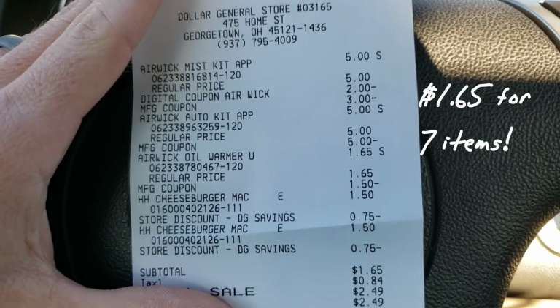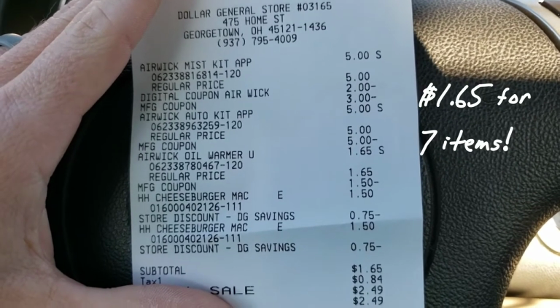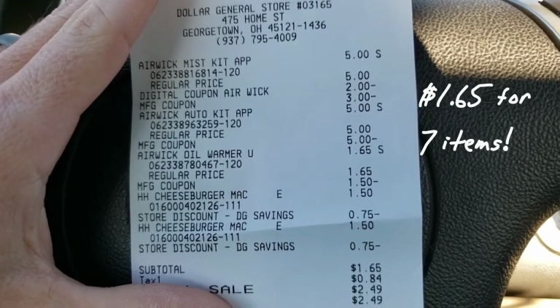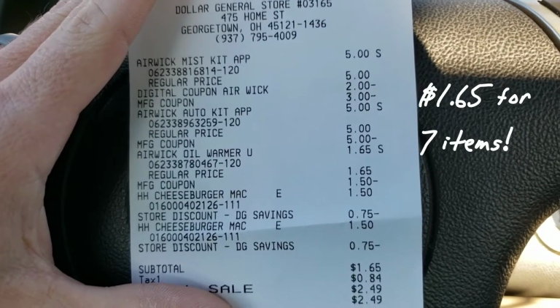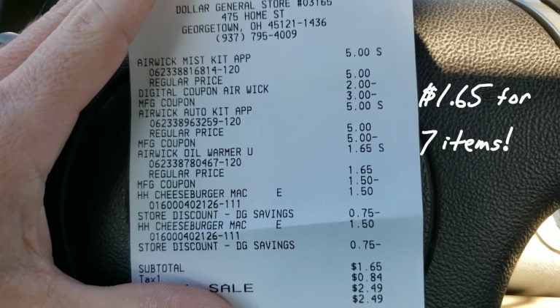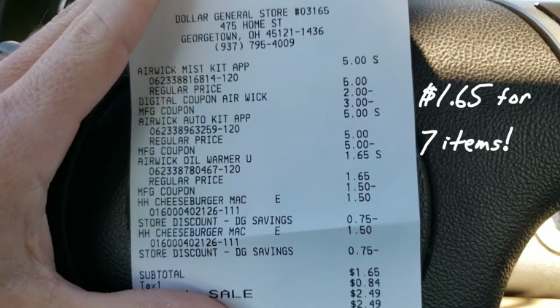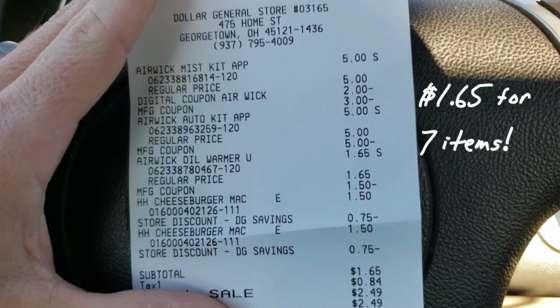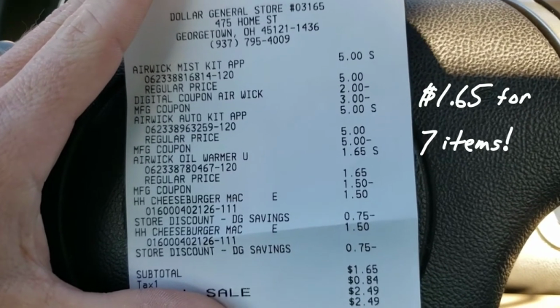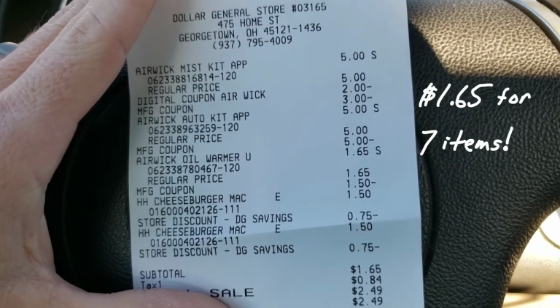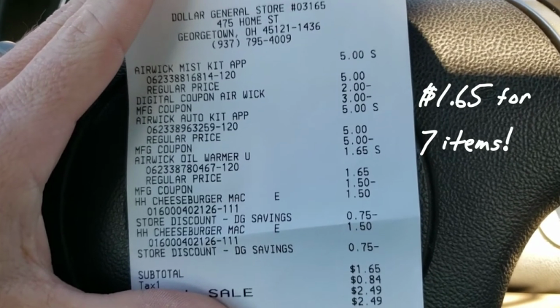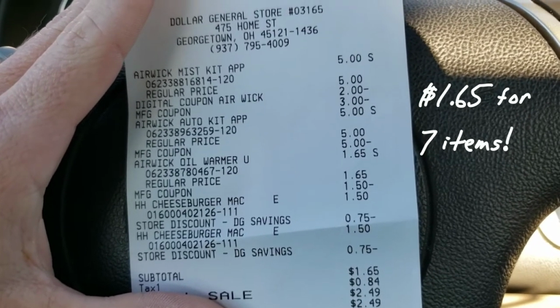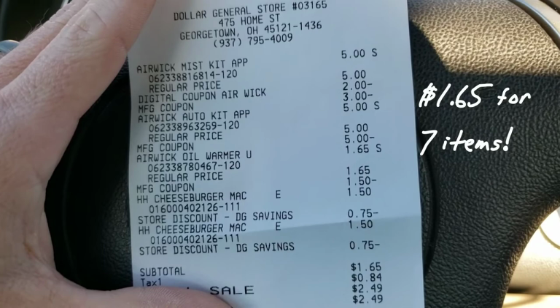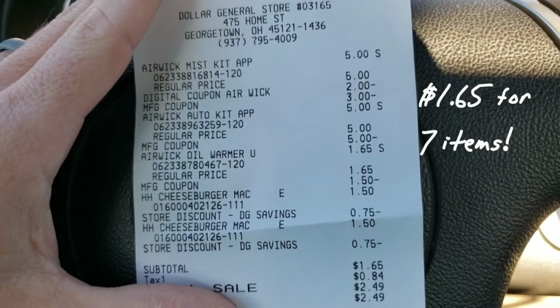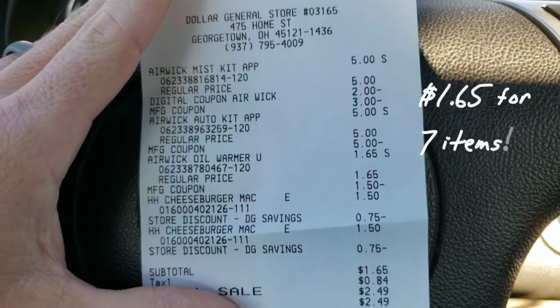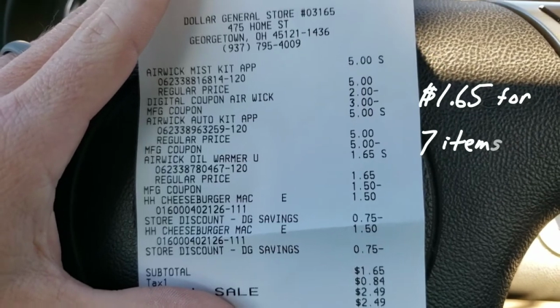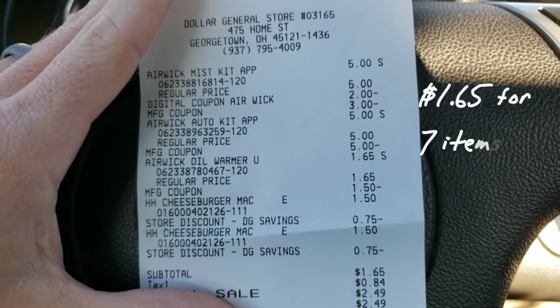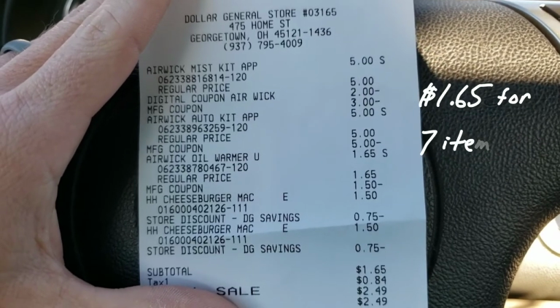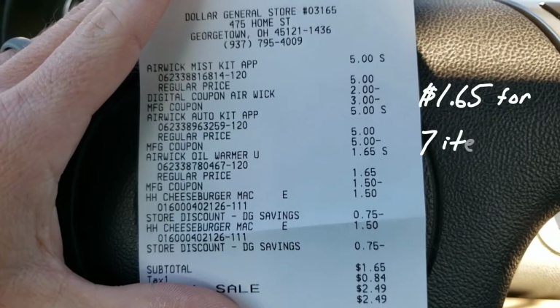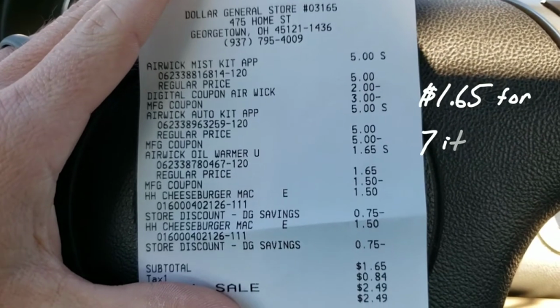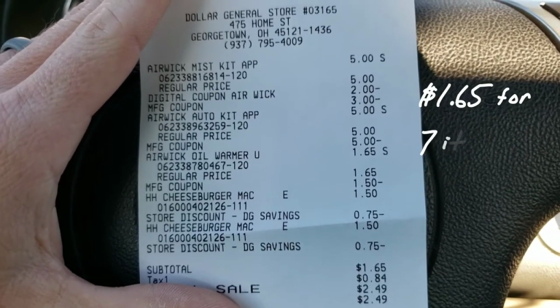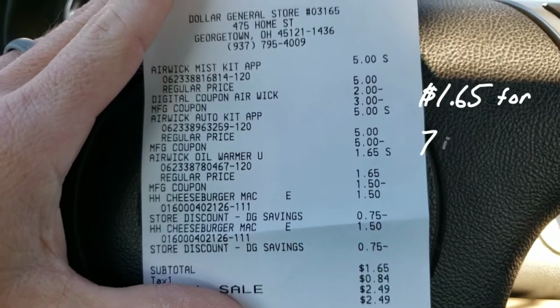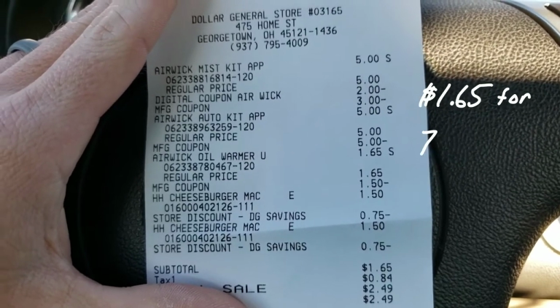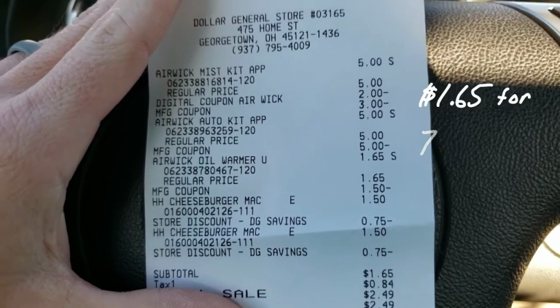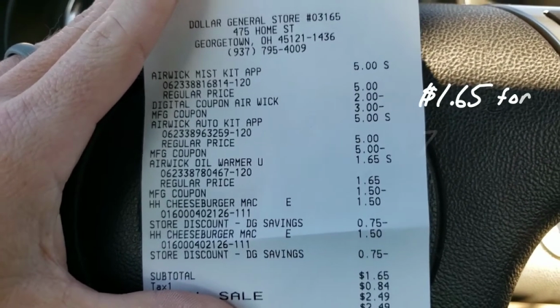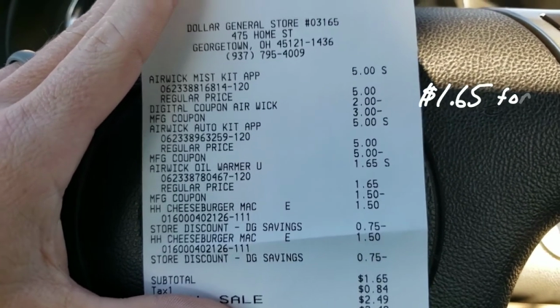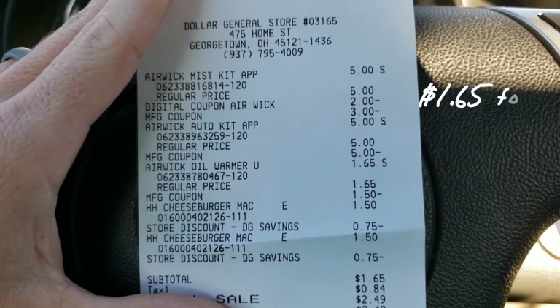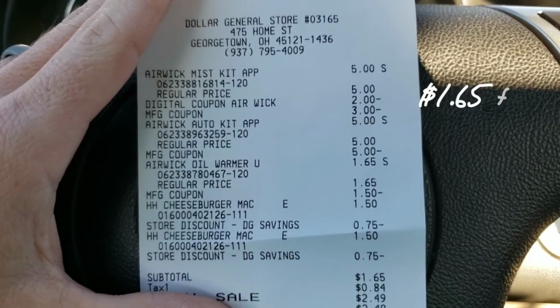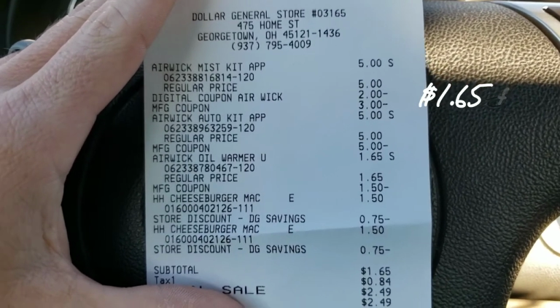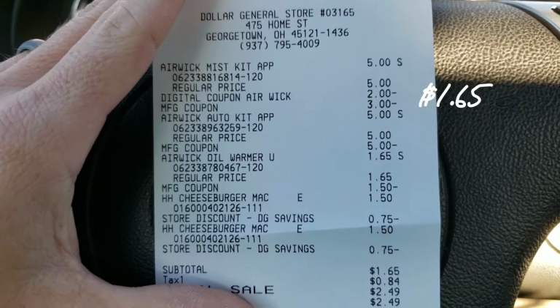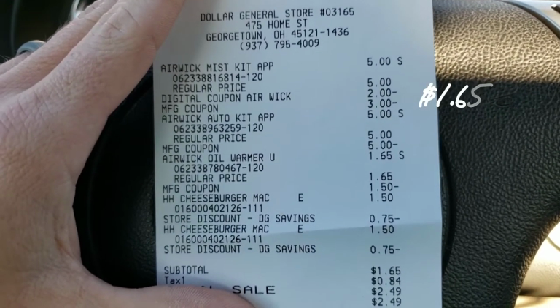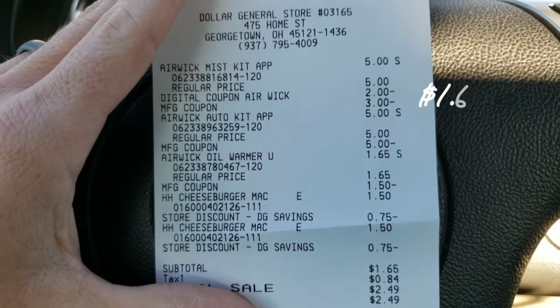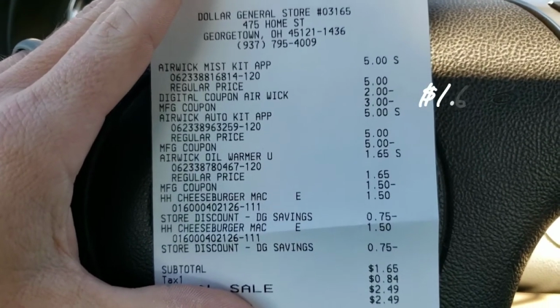Anyway, all of my coupons came off and the Hamburger Helper was buy one get one free. Winning! On to the next store!